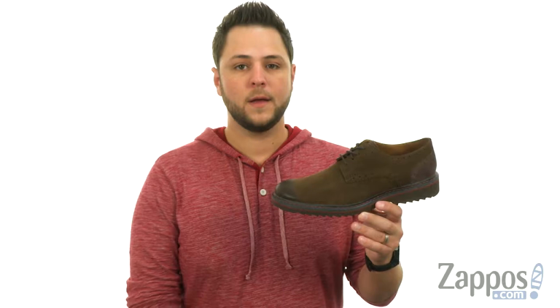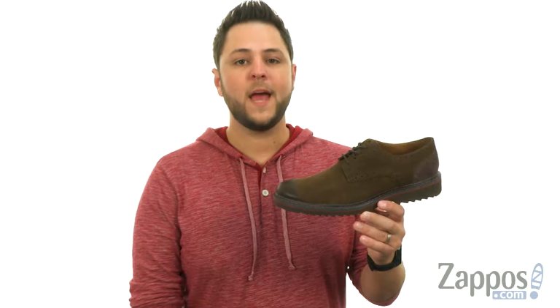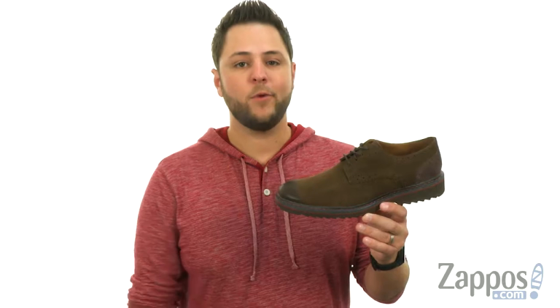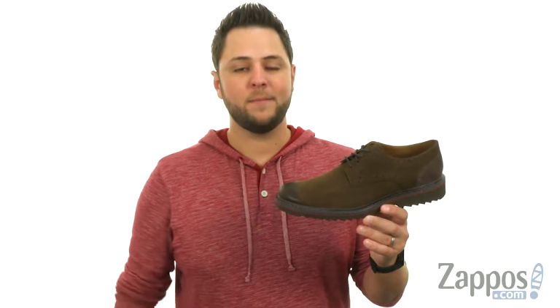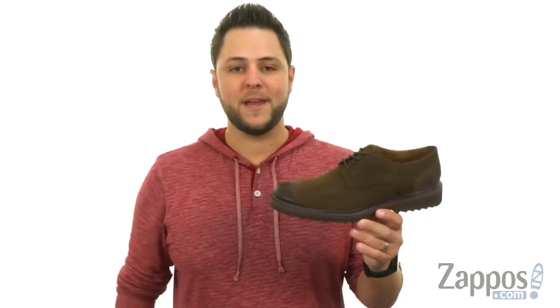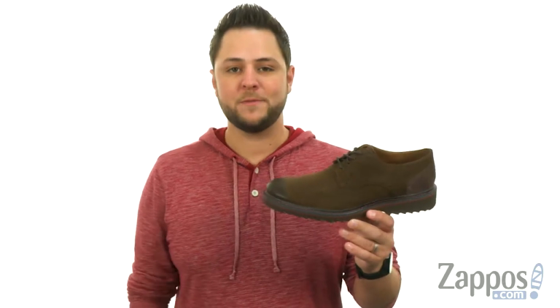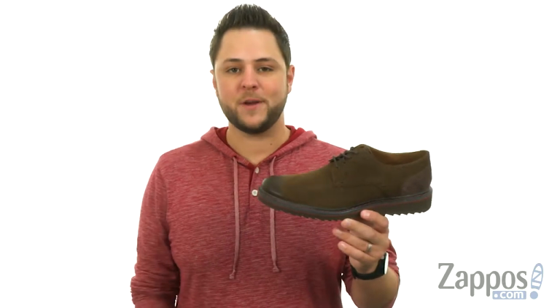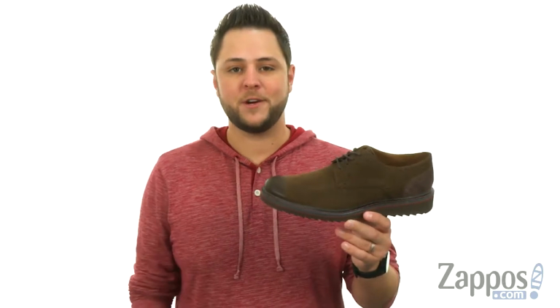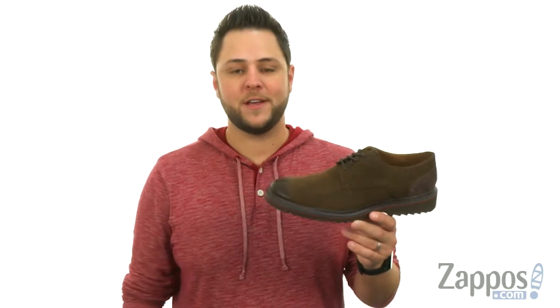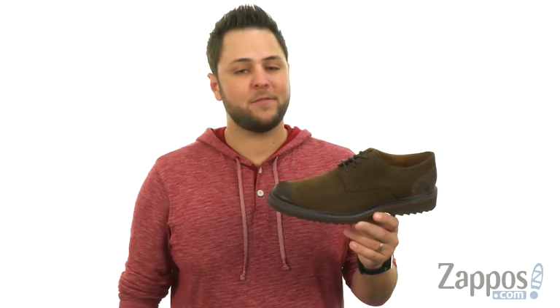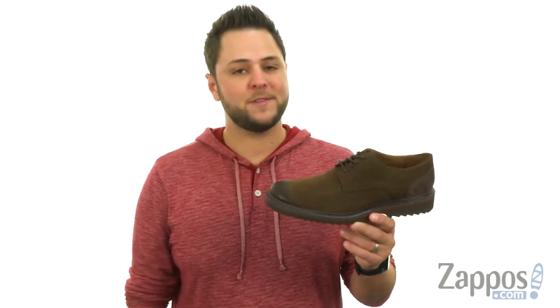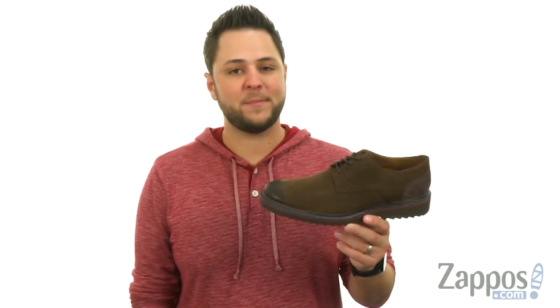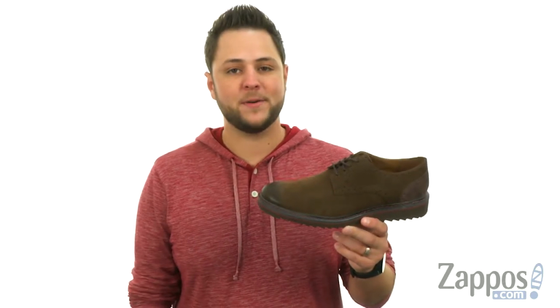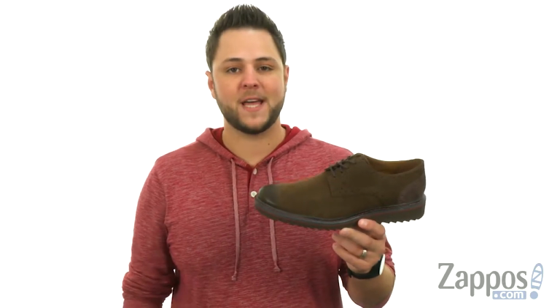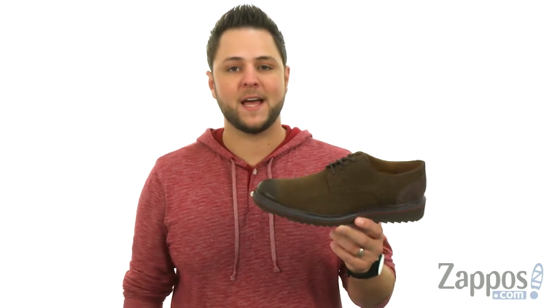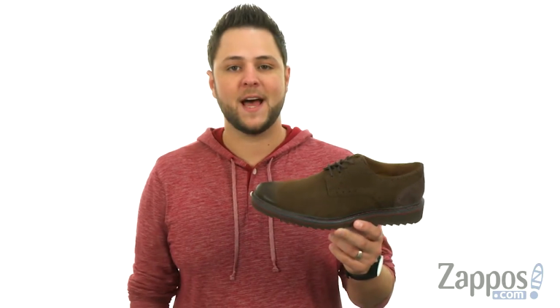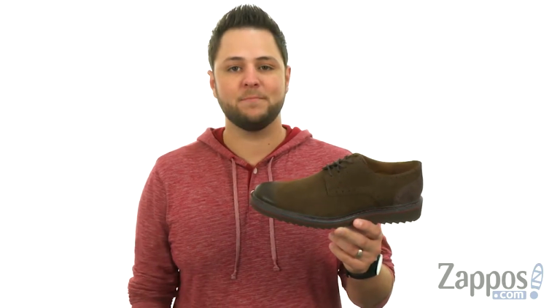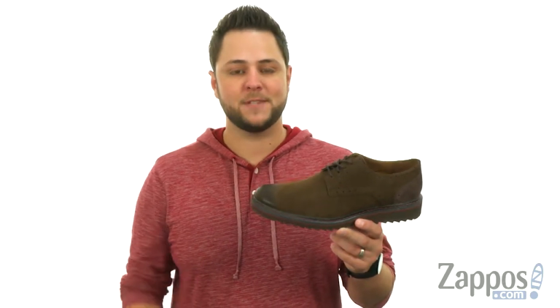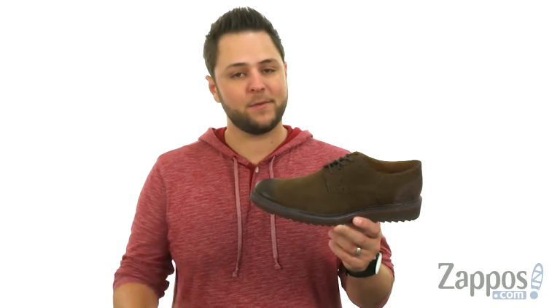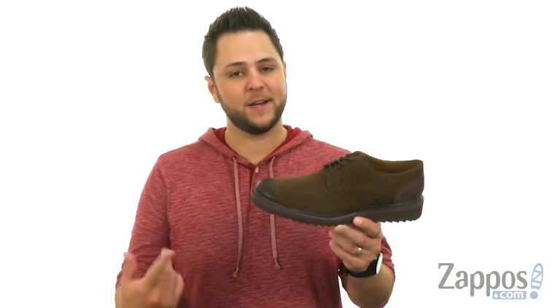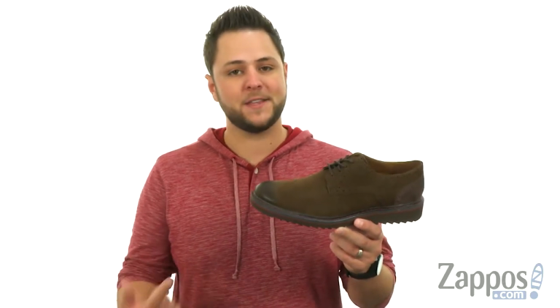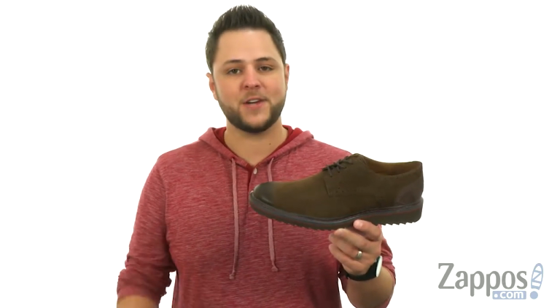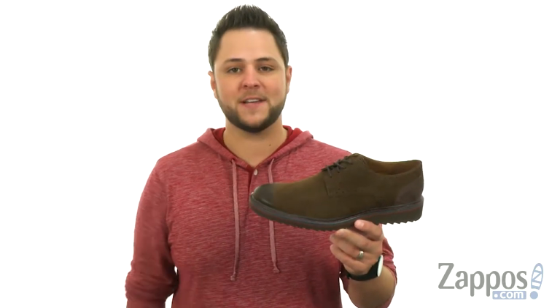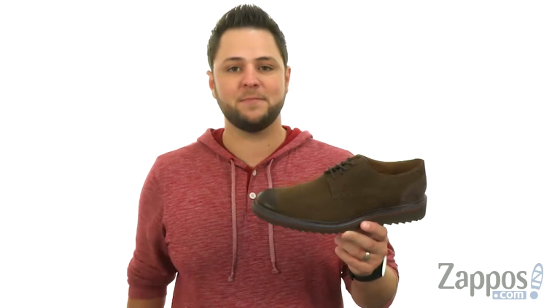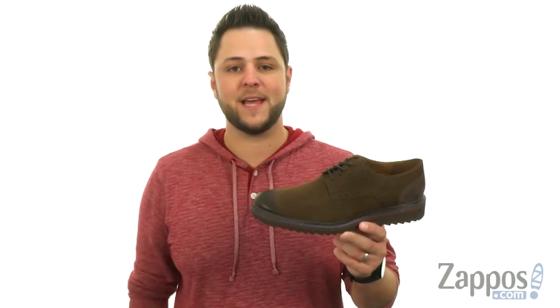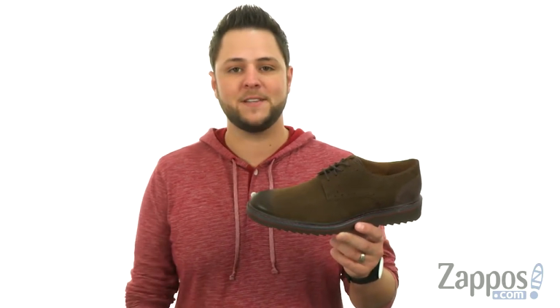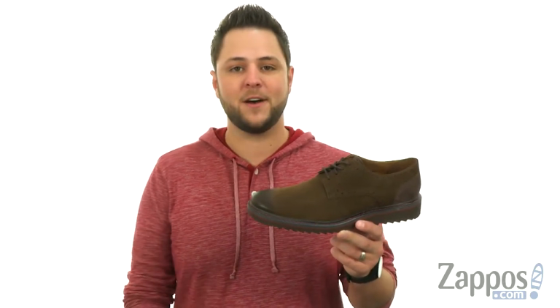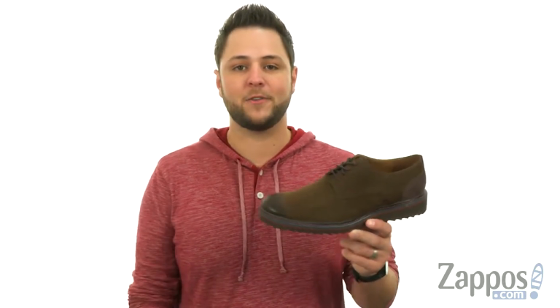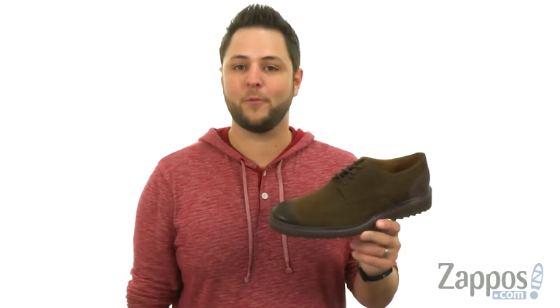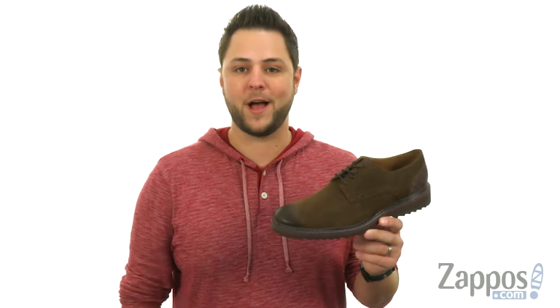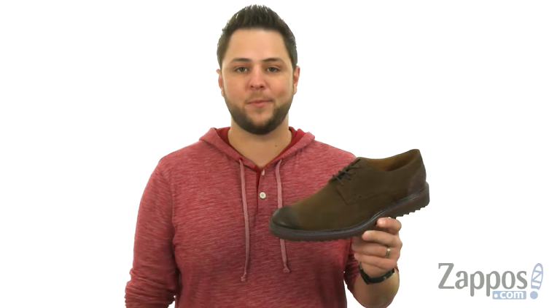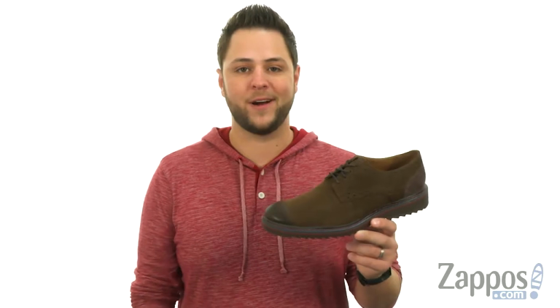Hey everyone, my name is Richard and I'm from Zappos.com. Today we're looking at the Jackson Plaintoe from Rockport.